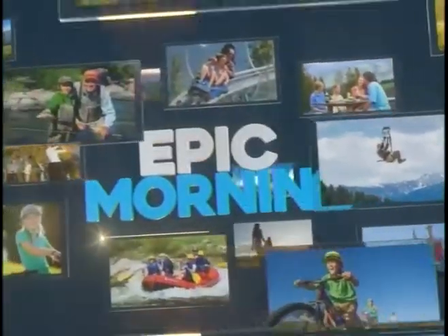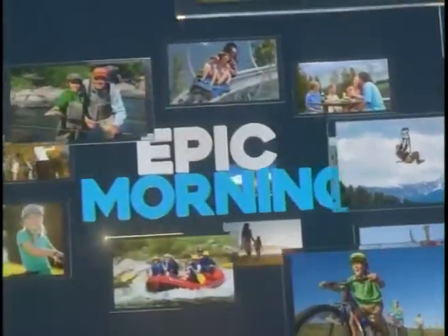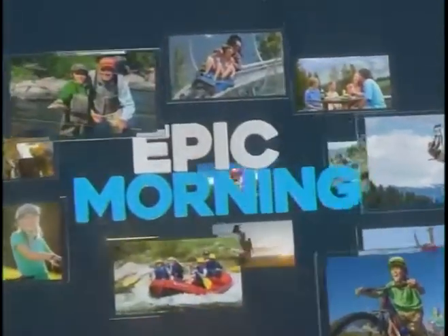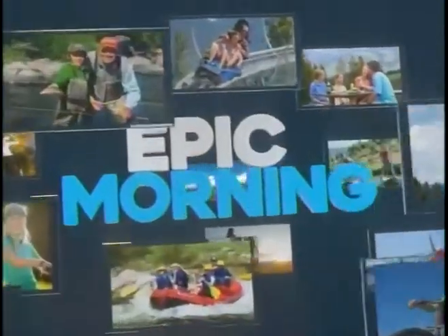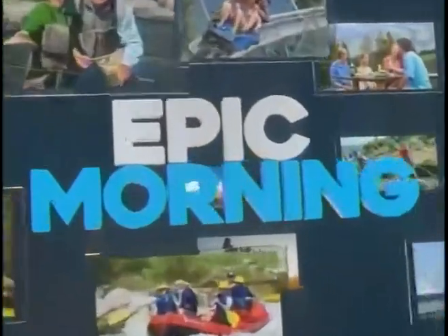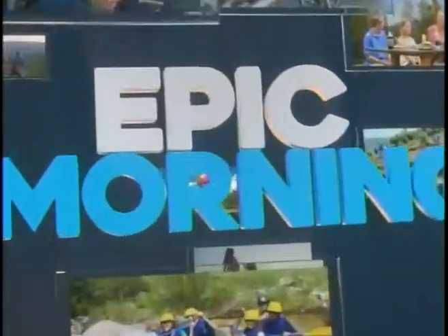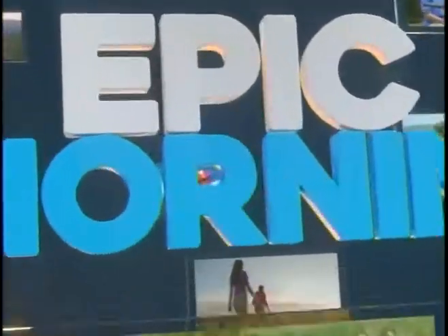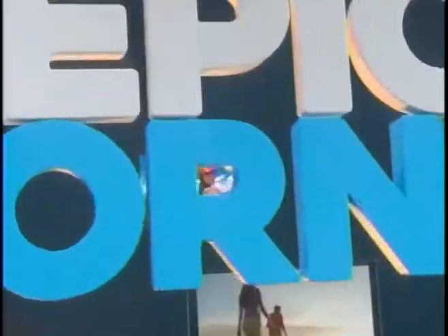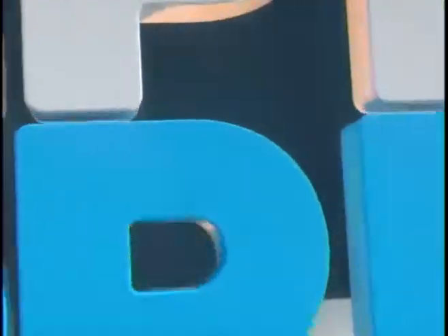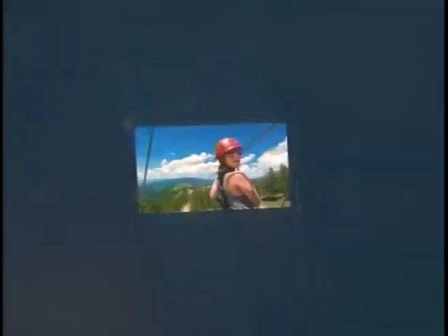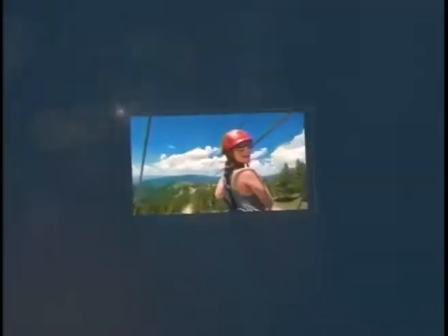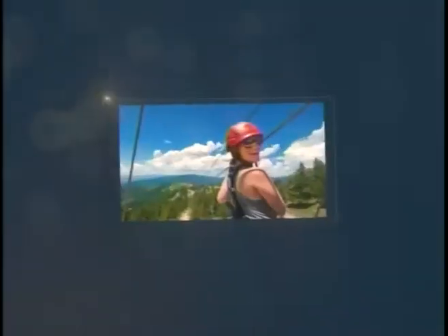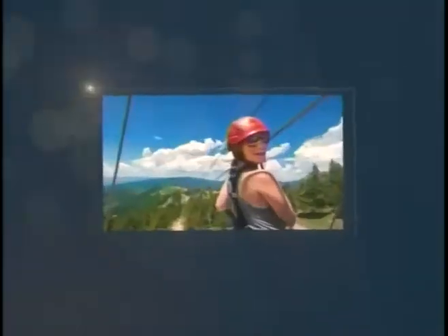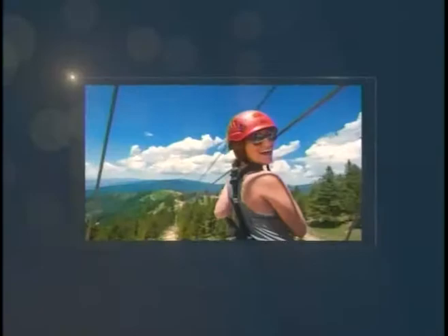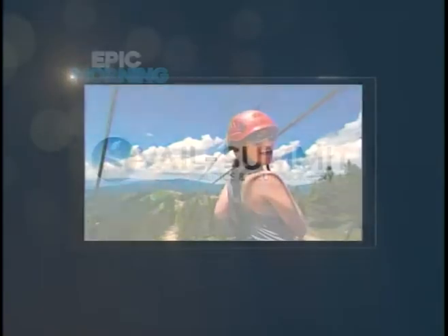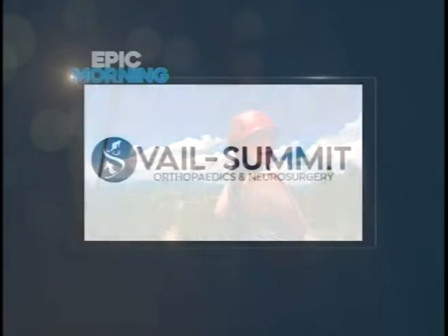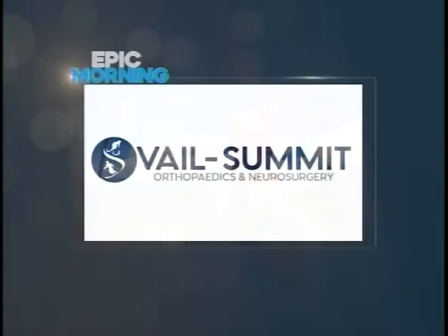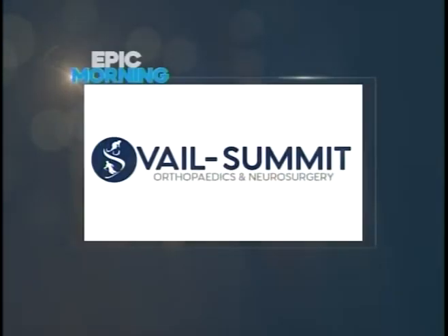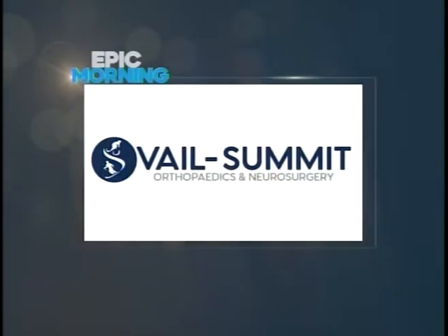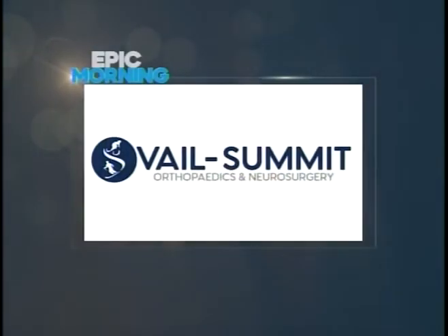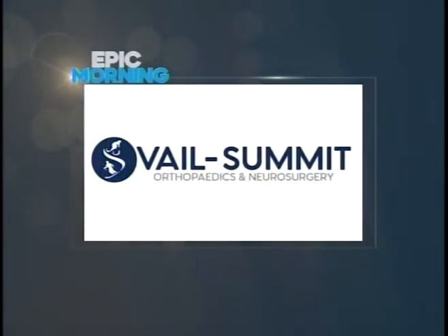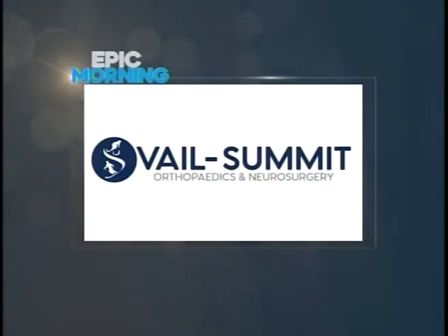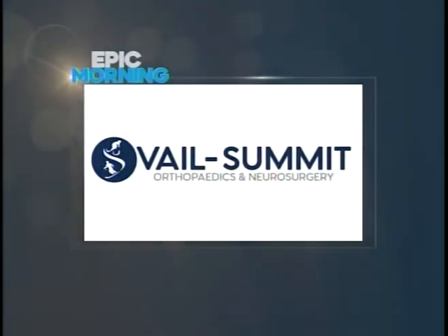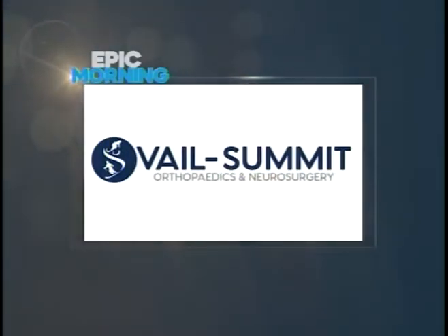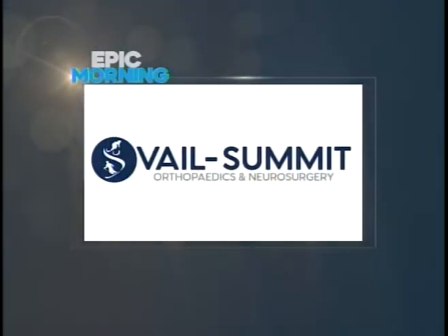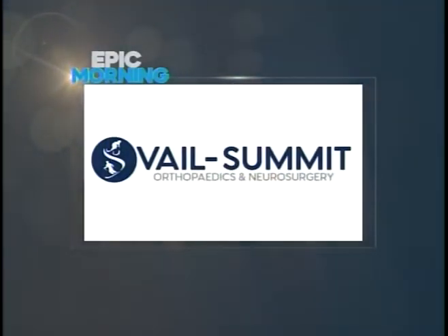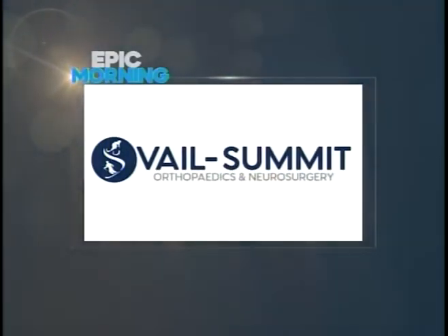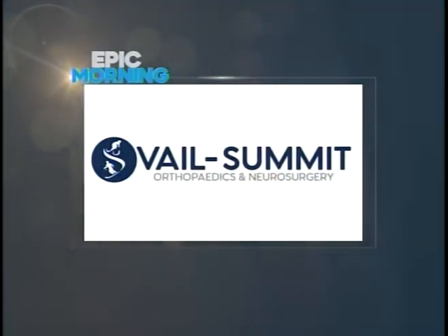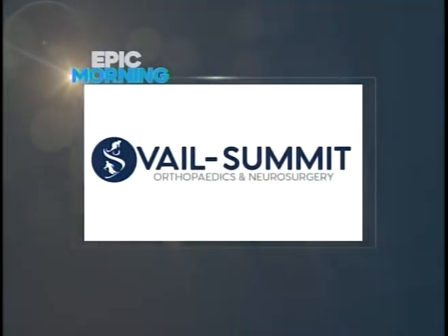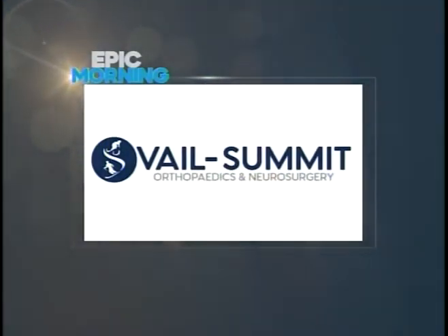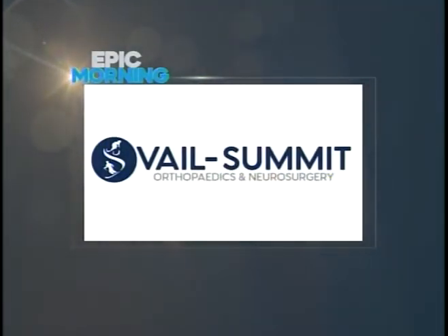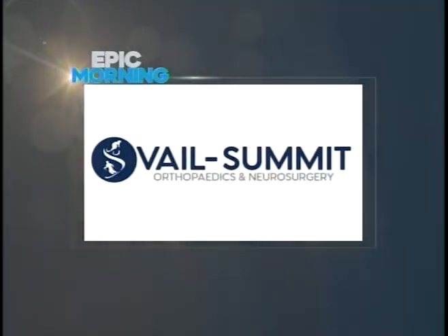Epic Morning is brought to you by Vail Summit Orthopedics and Neurosurgery. Keeping you active.